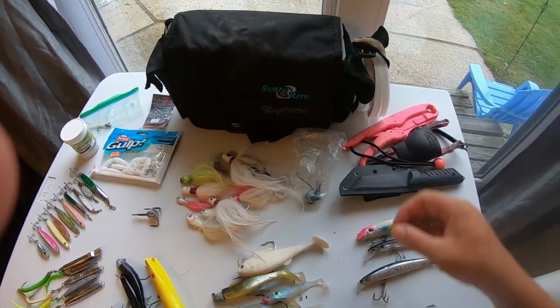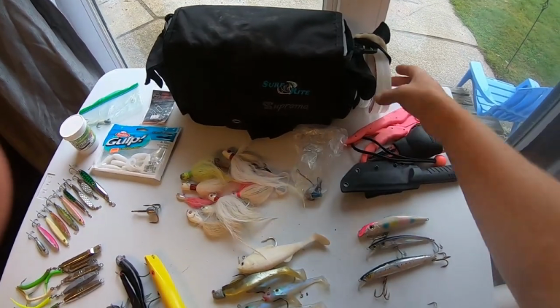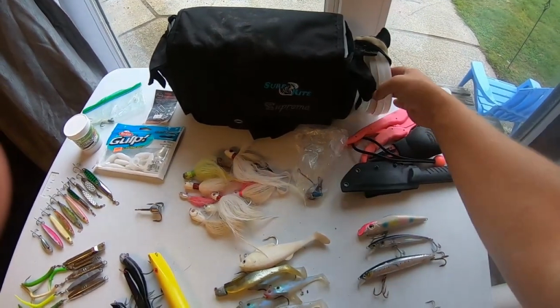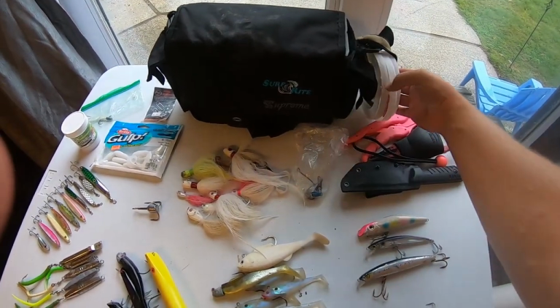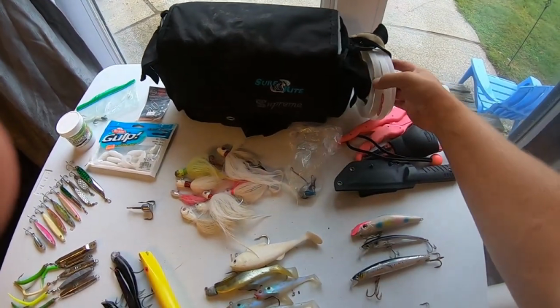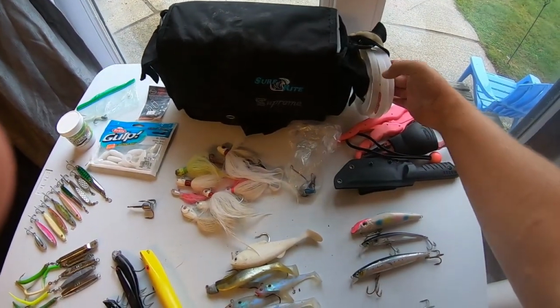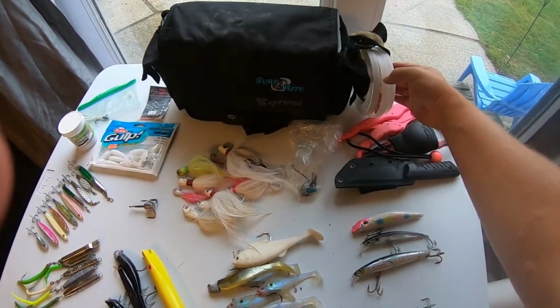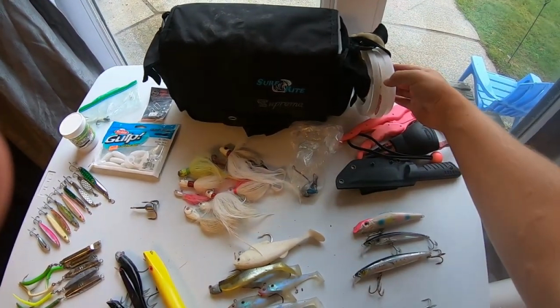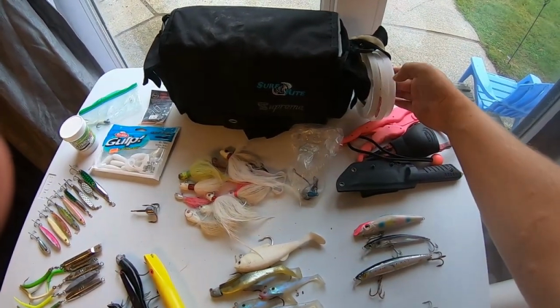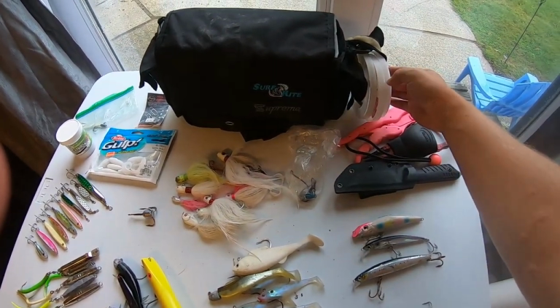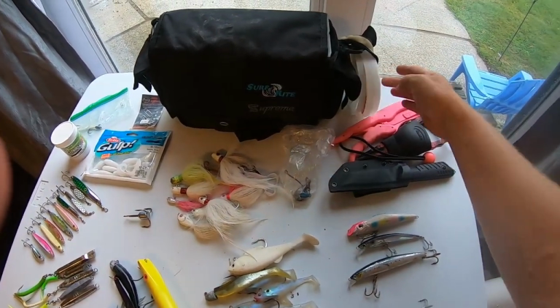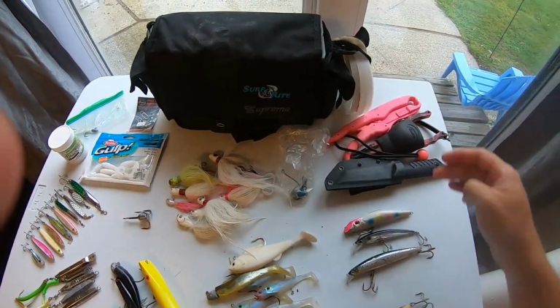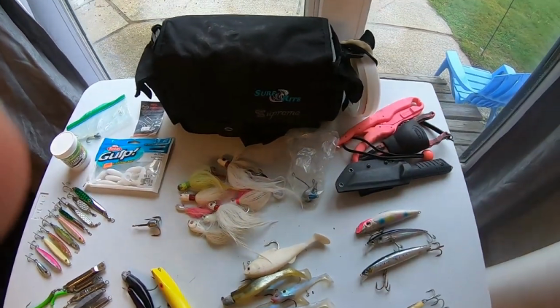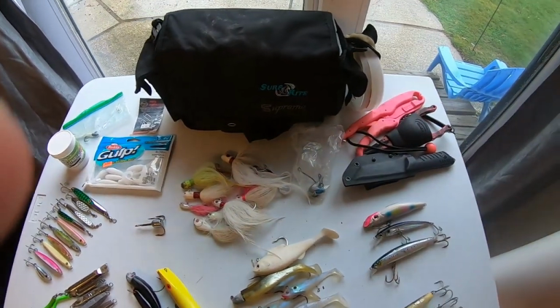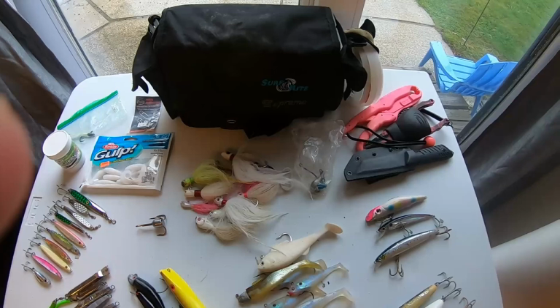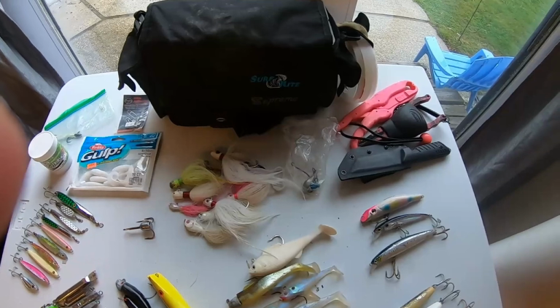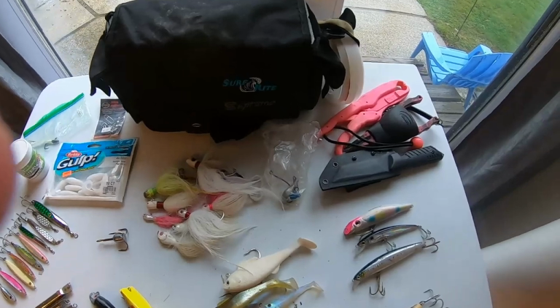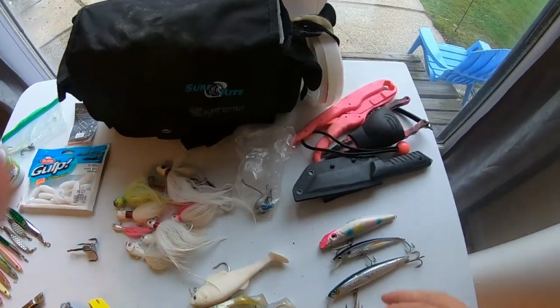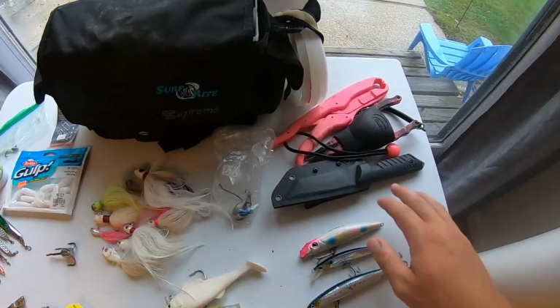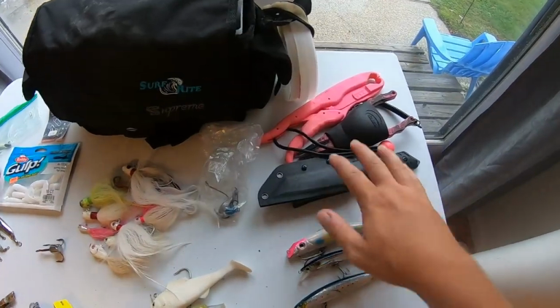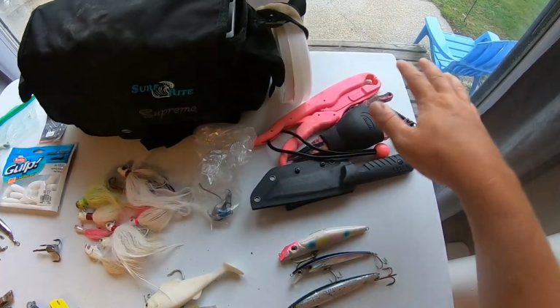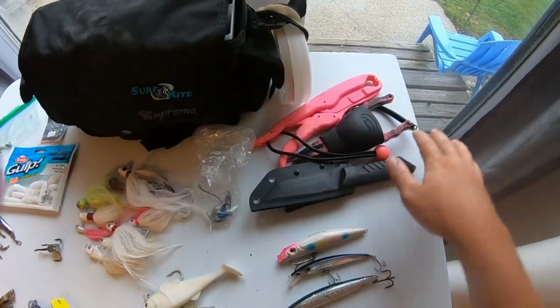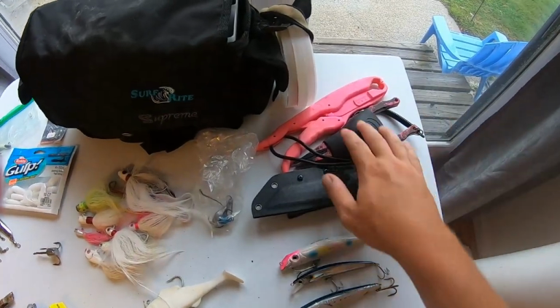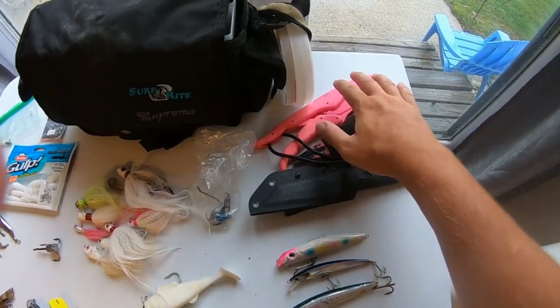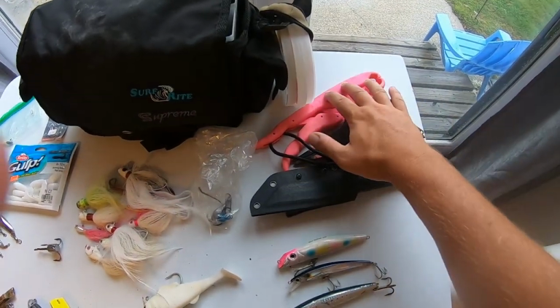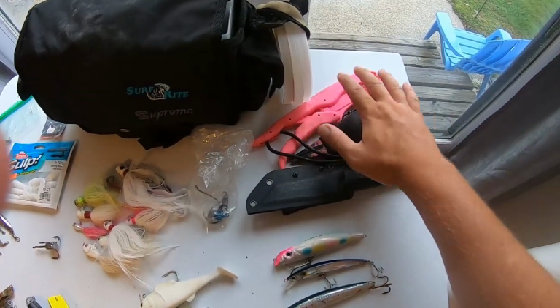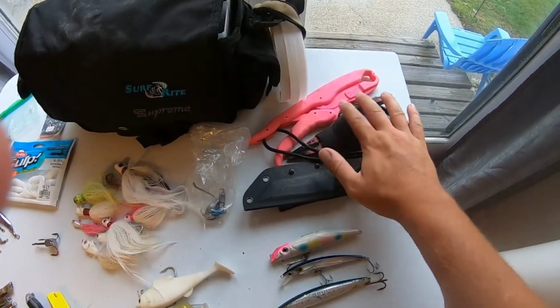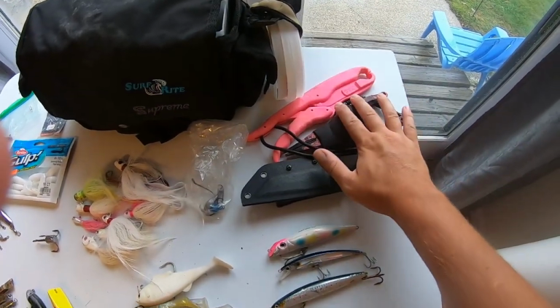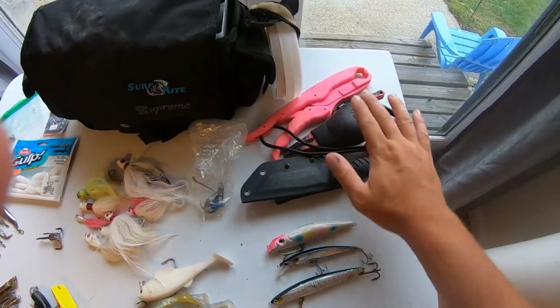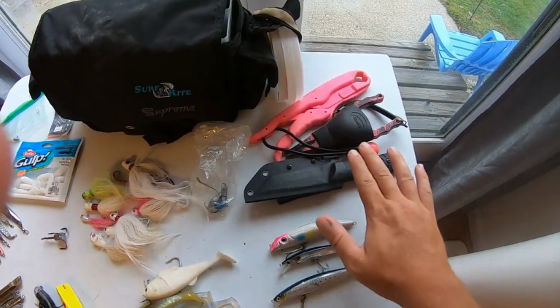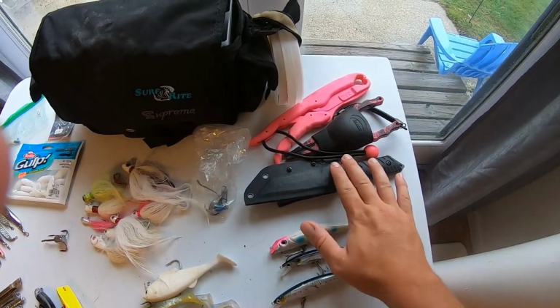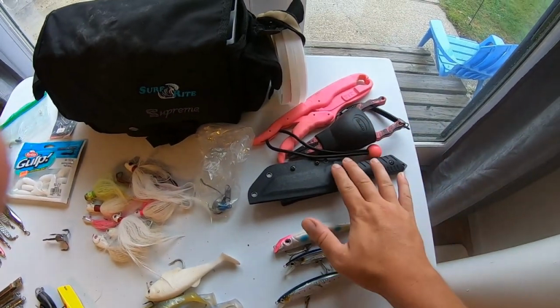I keep on it 20 pound, 30 pound, and 40 pound fluorocarbon. And I just have the usual tools: fish grips, pliers, and a knife.